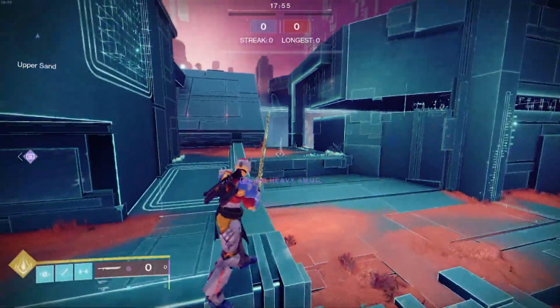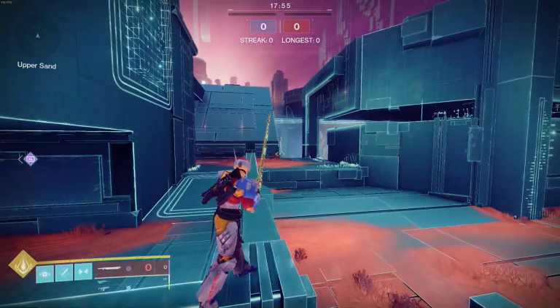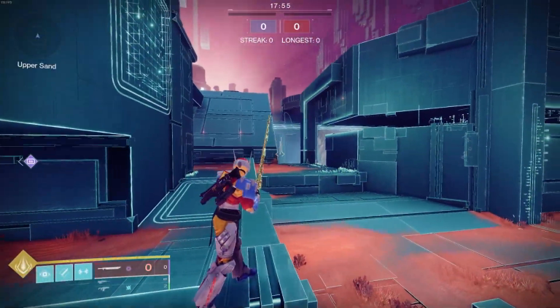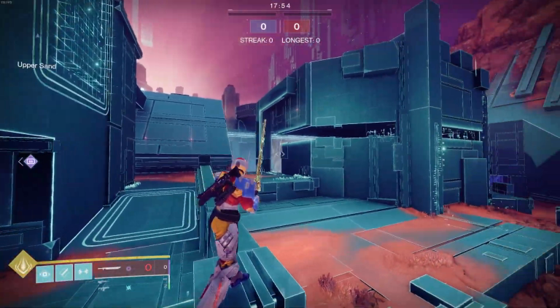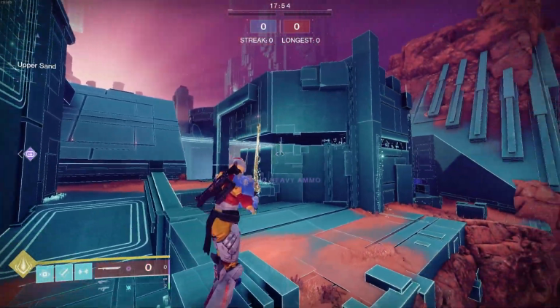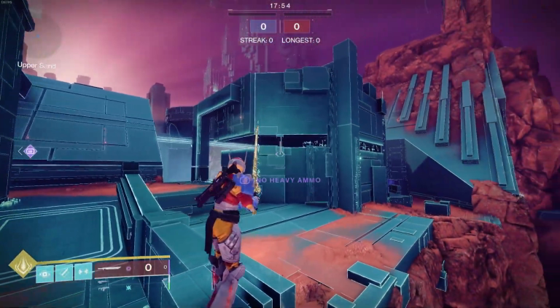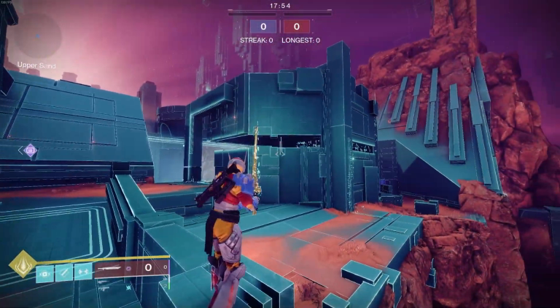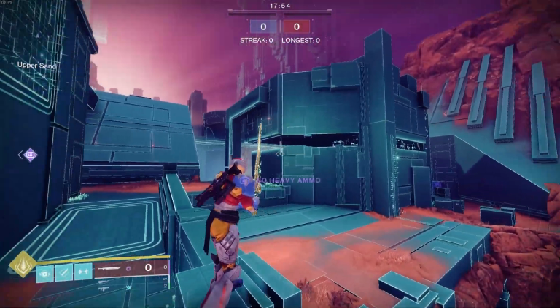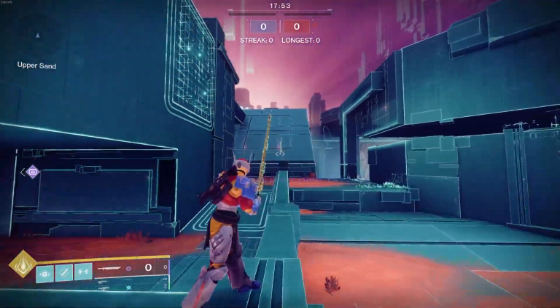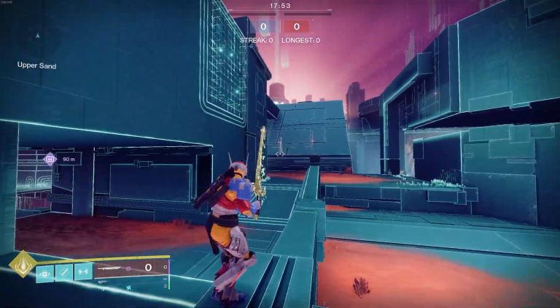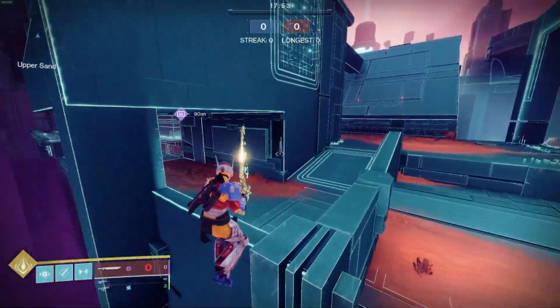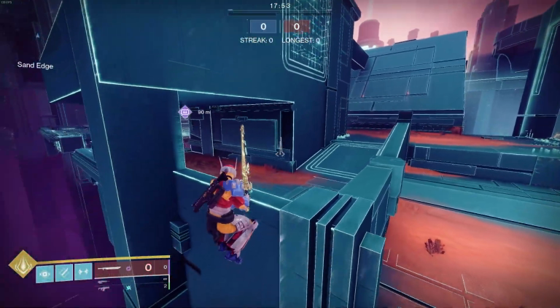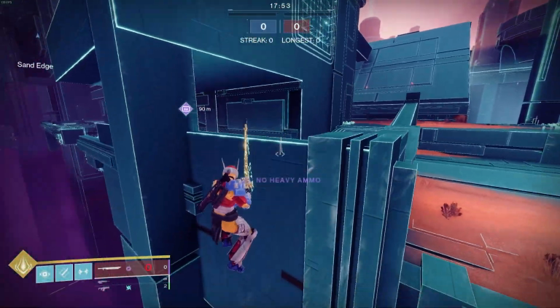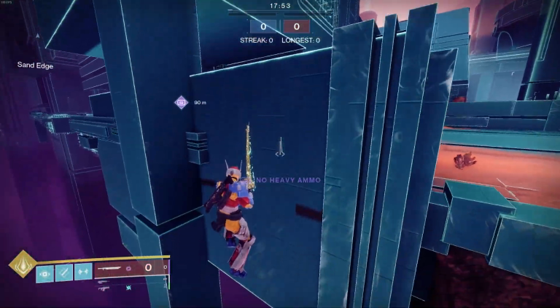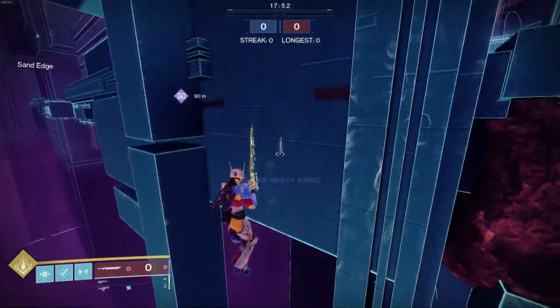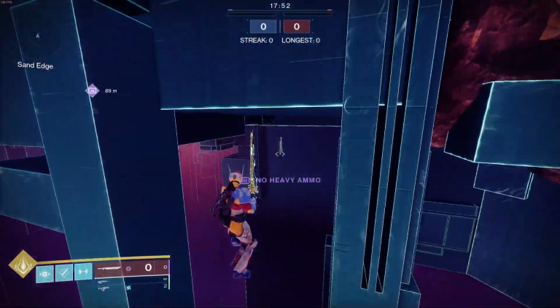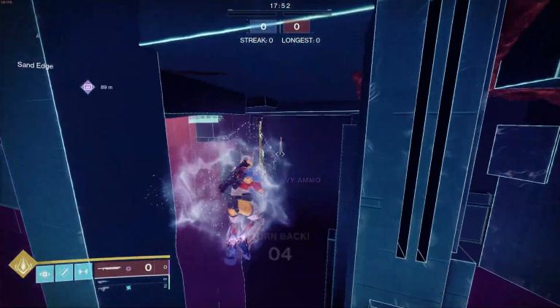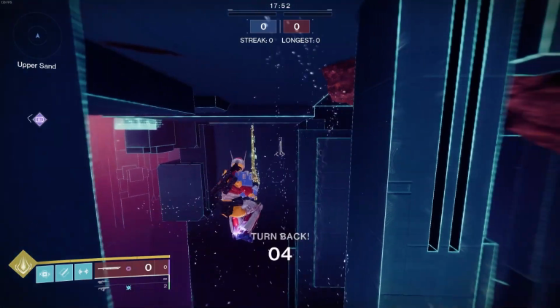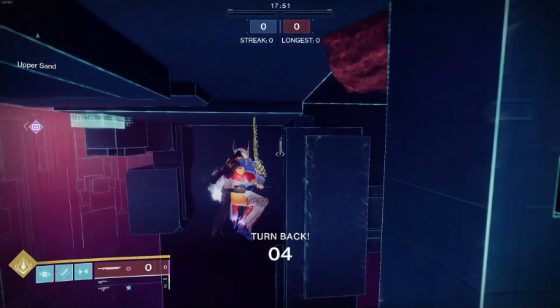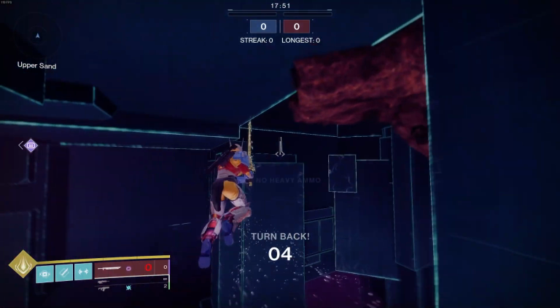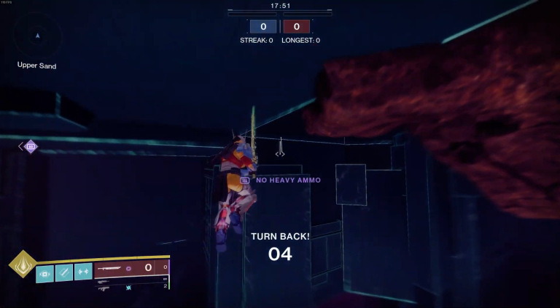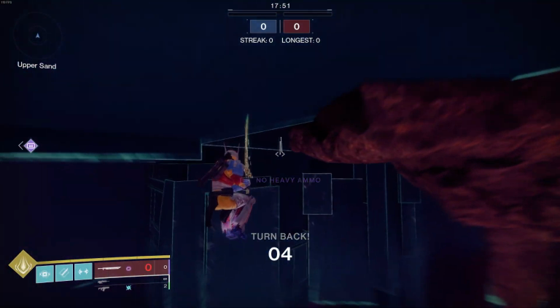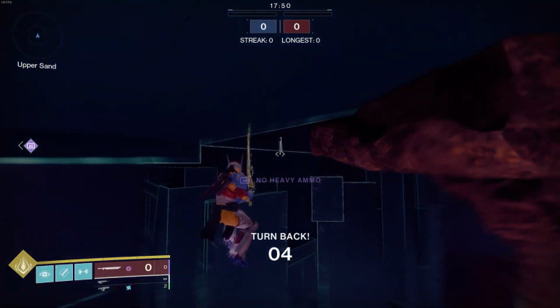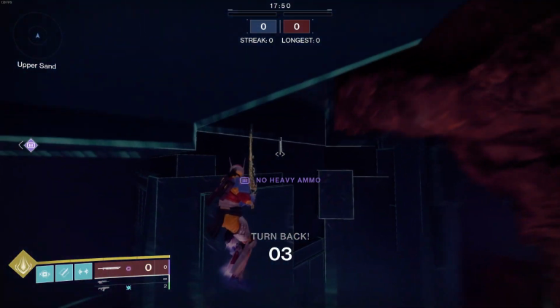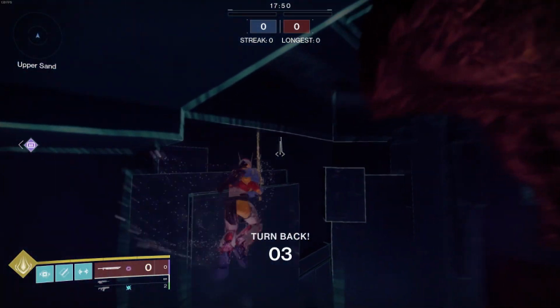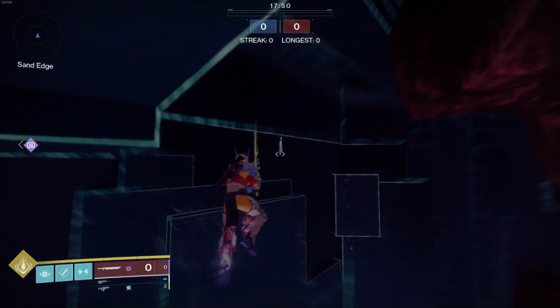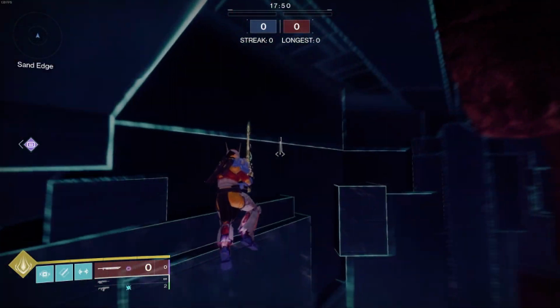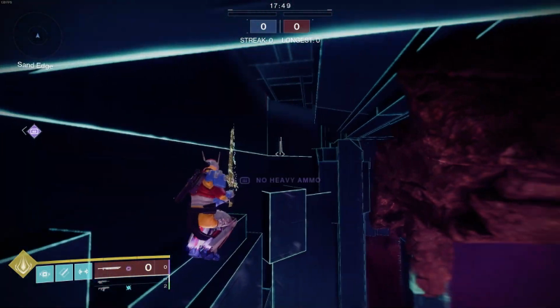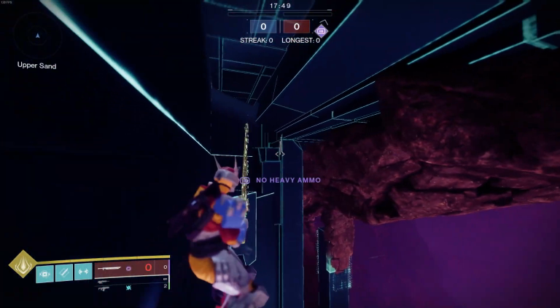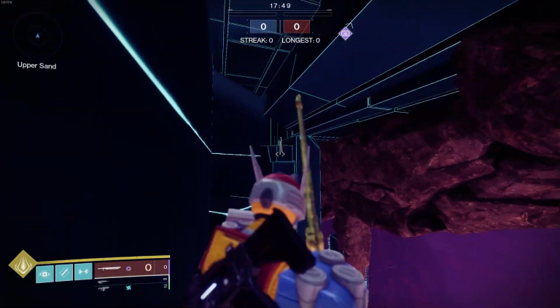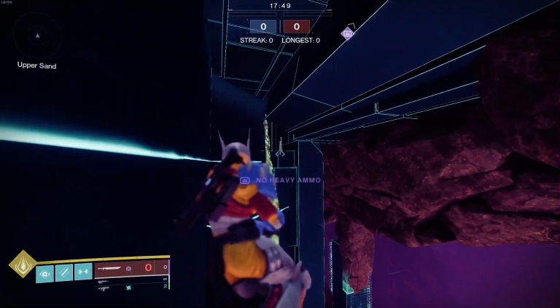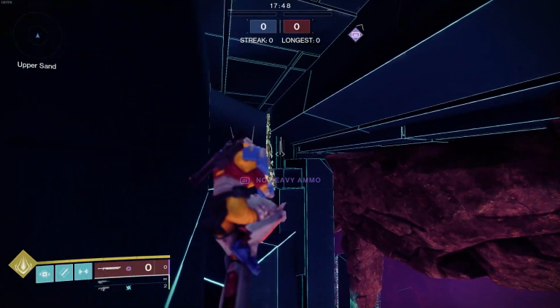Coming into upper sand, you're able to just jump right off this ledge and fly underneath the map and hang out. There are no barriers, turnback, or anything that will kill you.